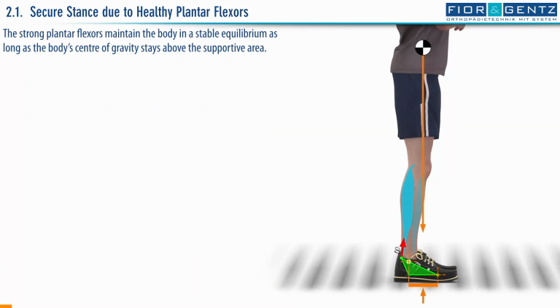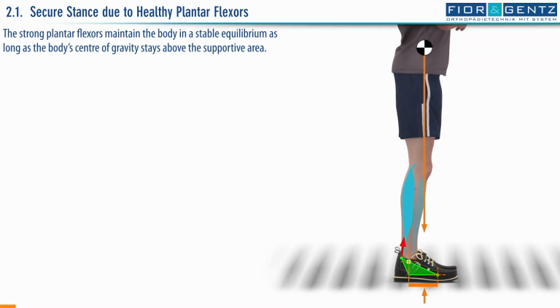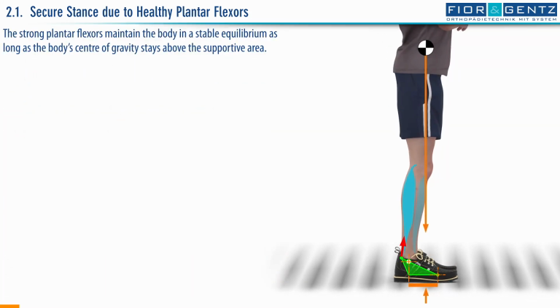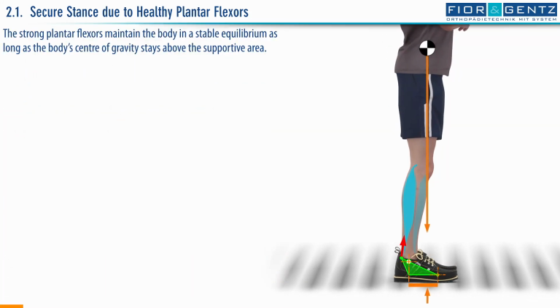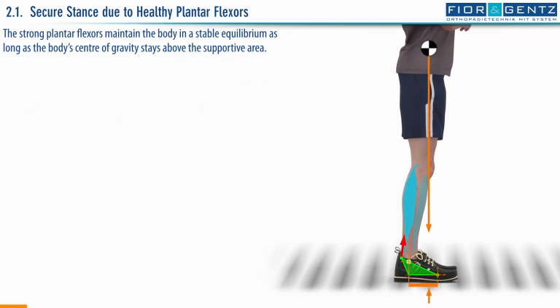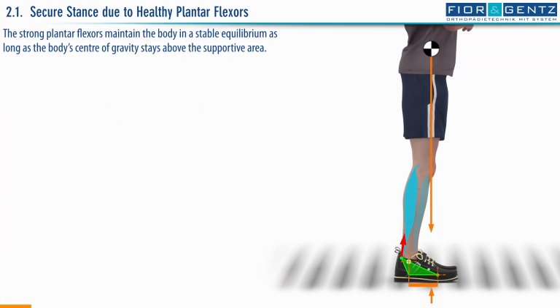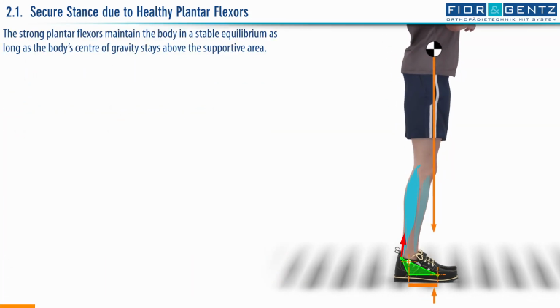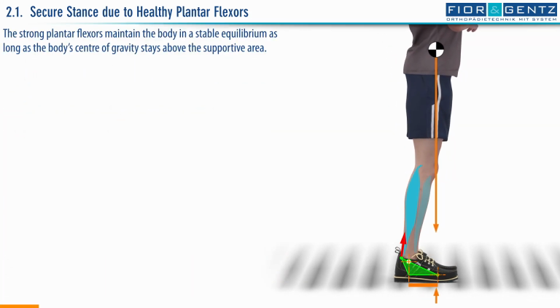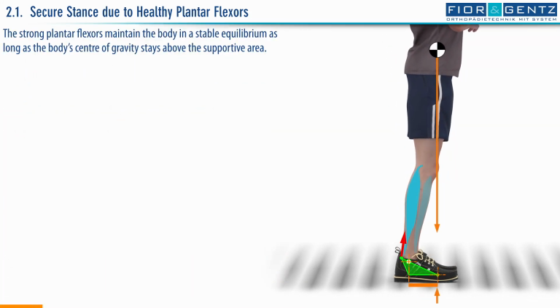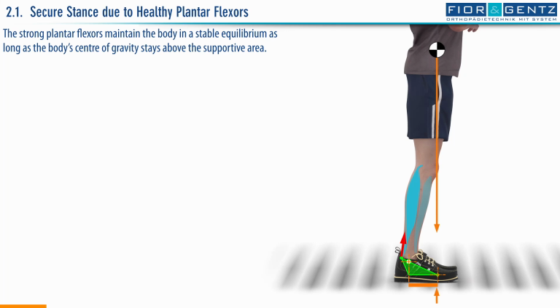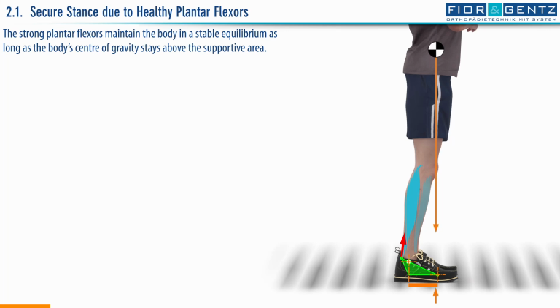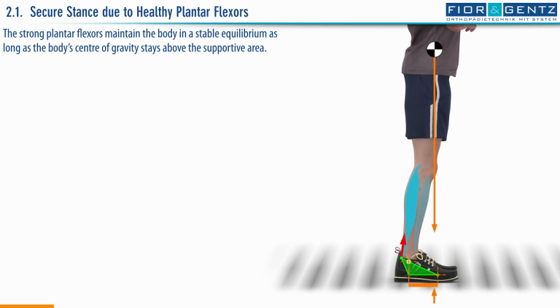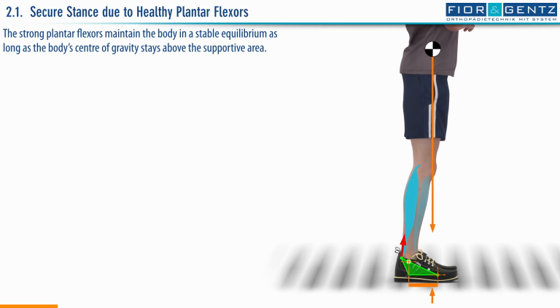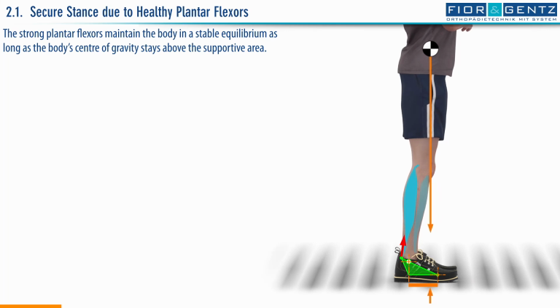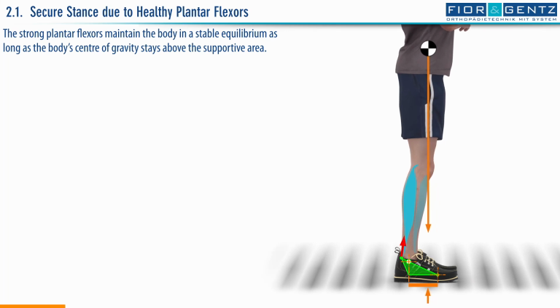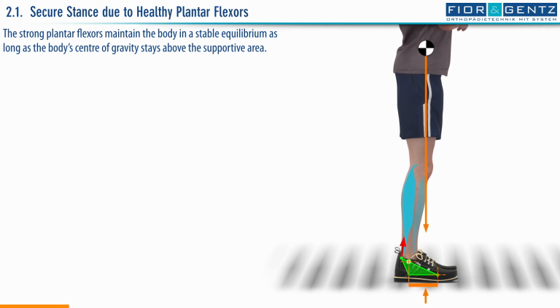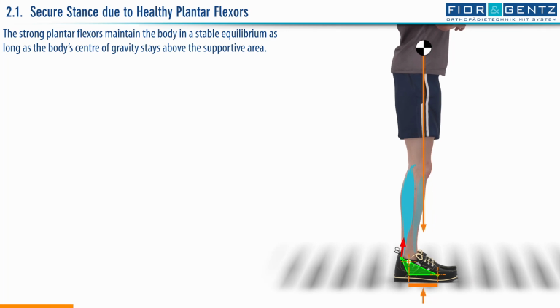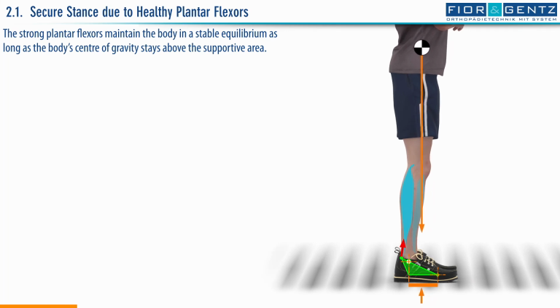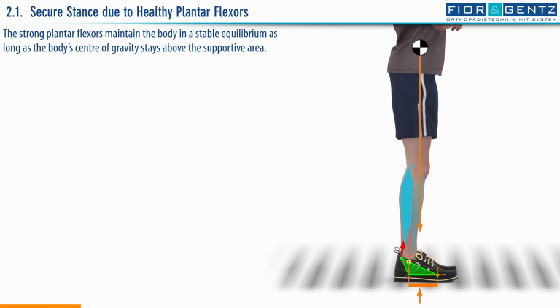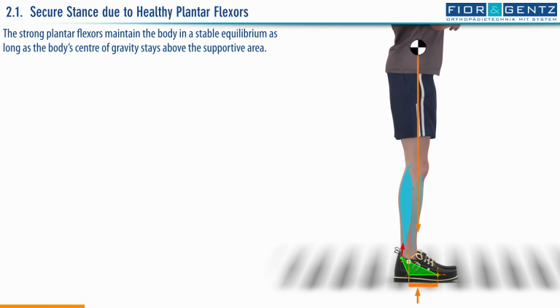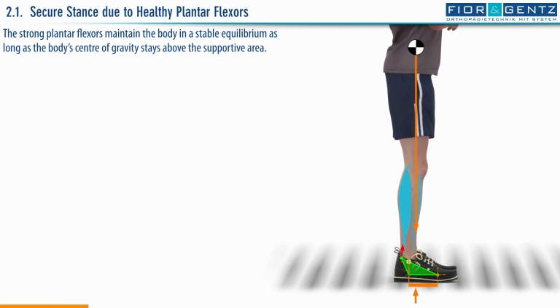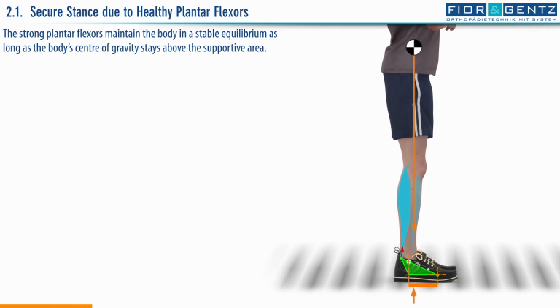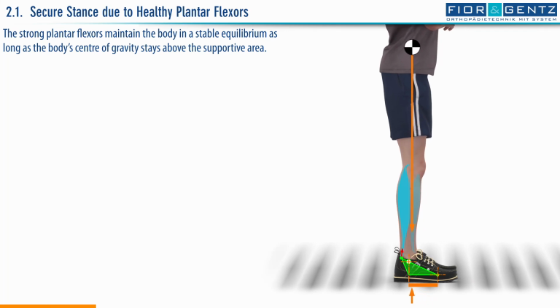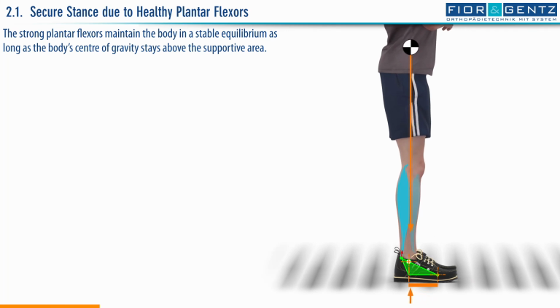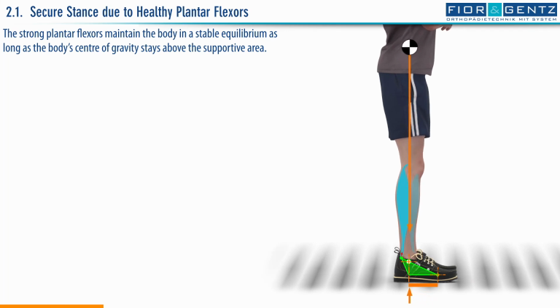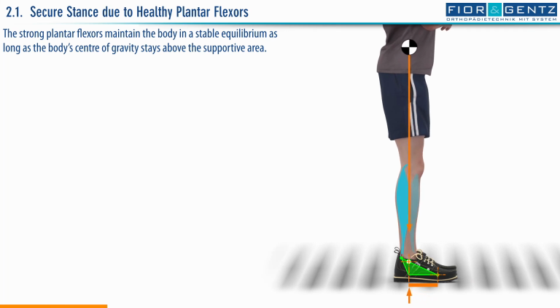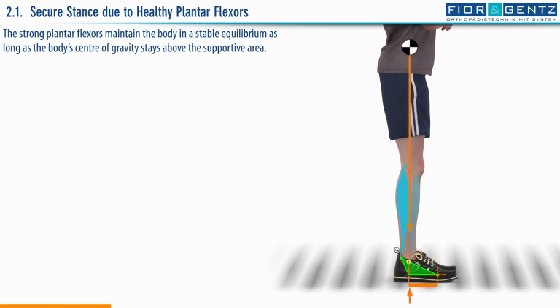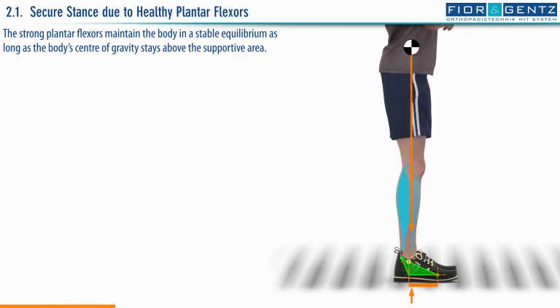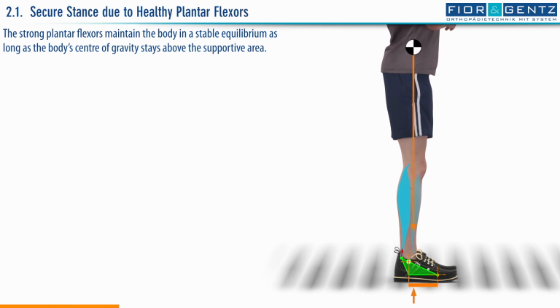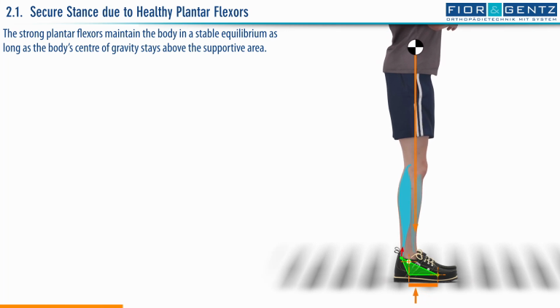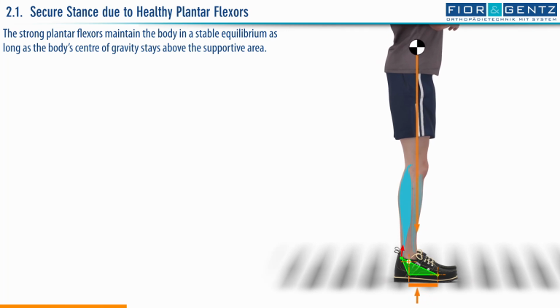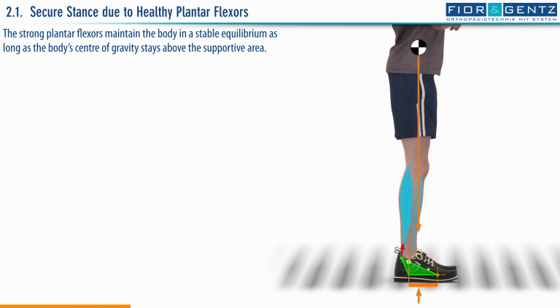The strong plantar flexors maintain the body in a stable equilibrium, as long as the body's center of gravity stays above the supportive area.